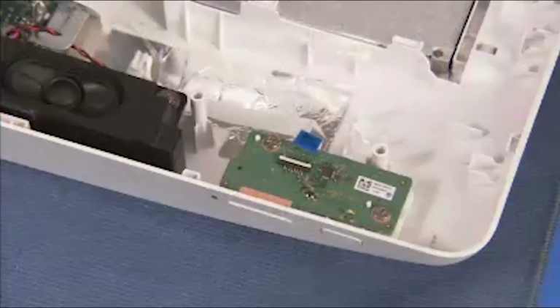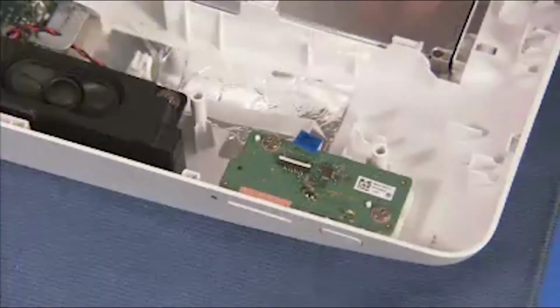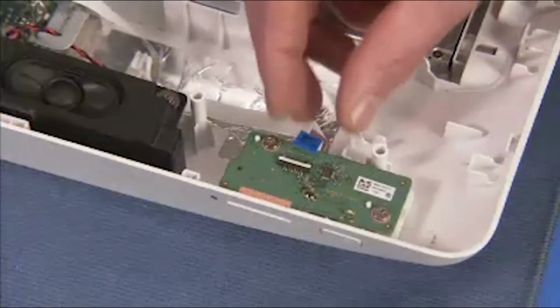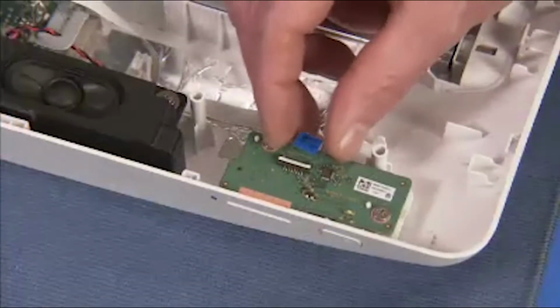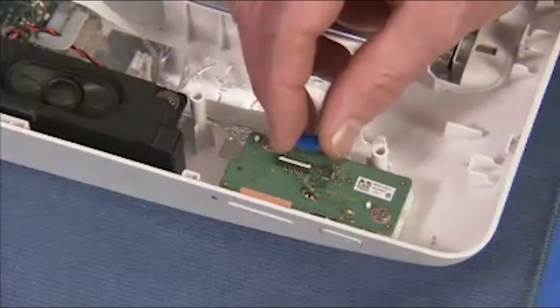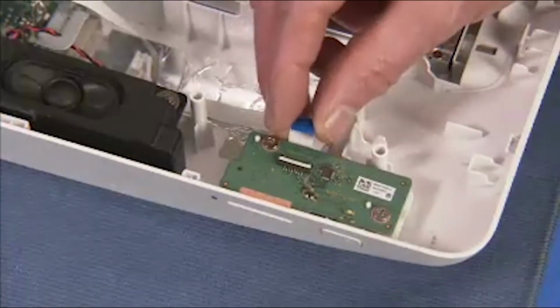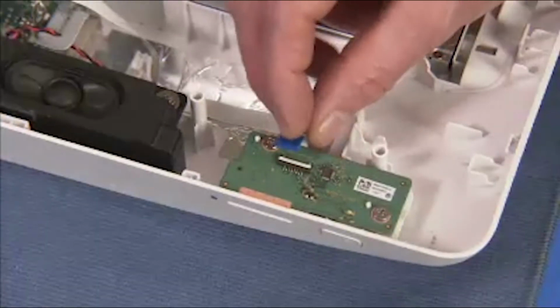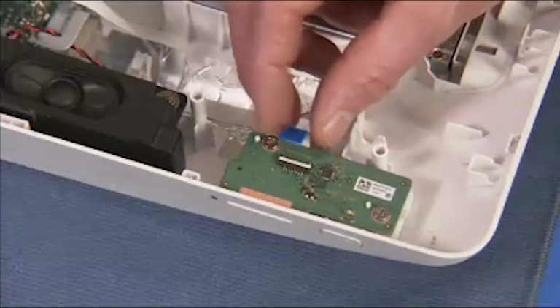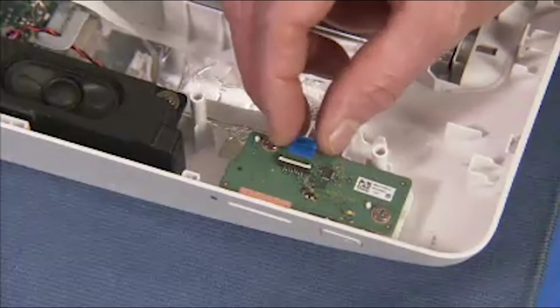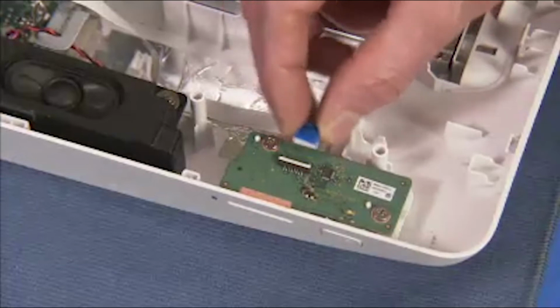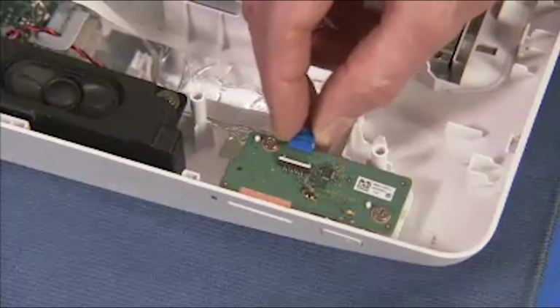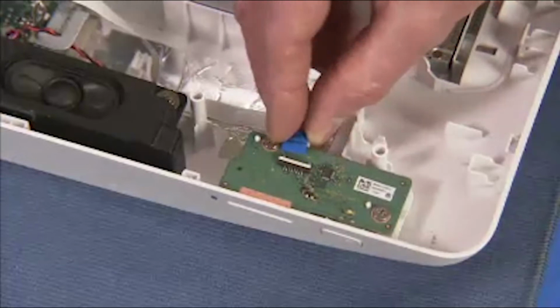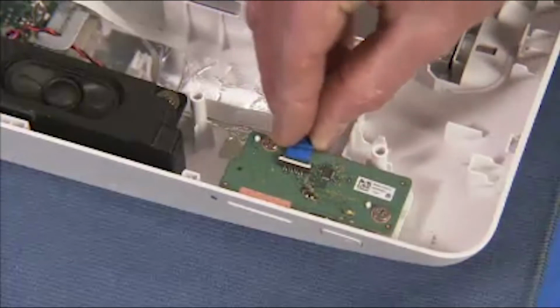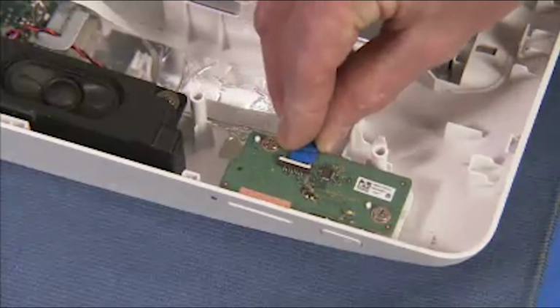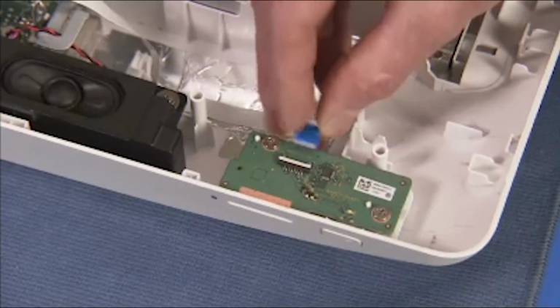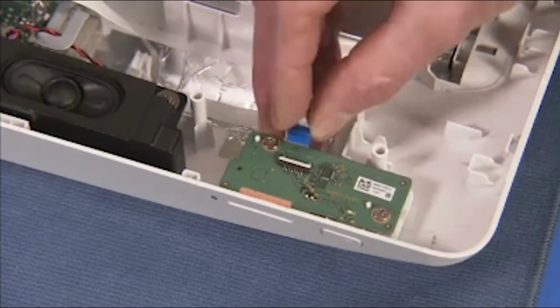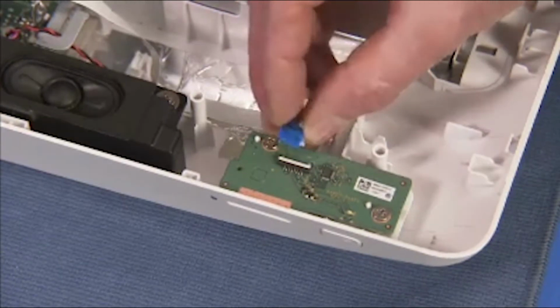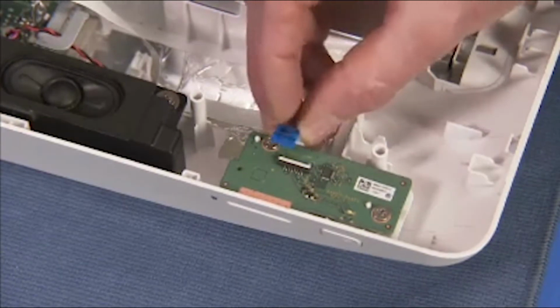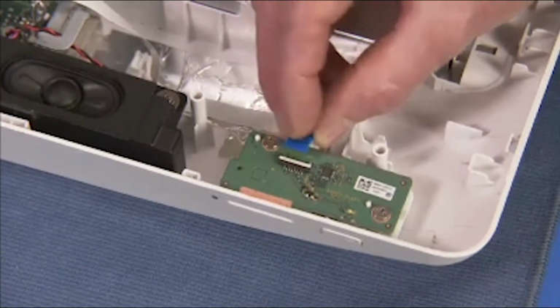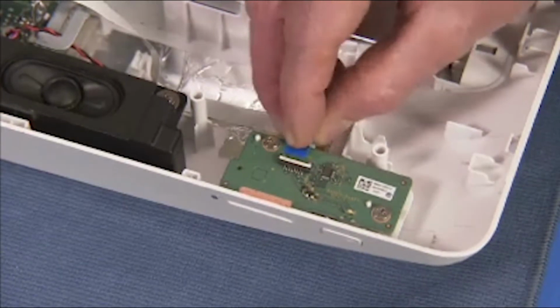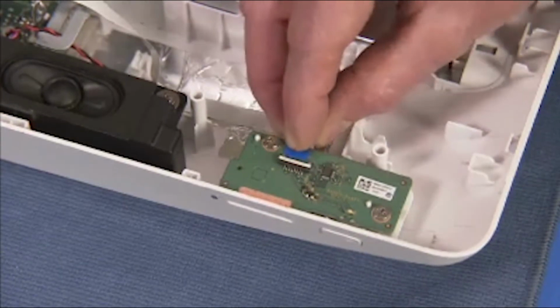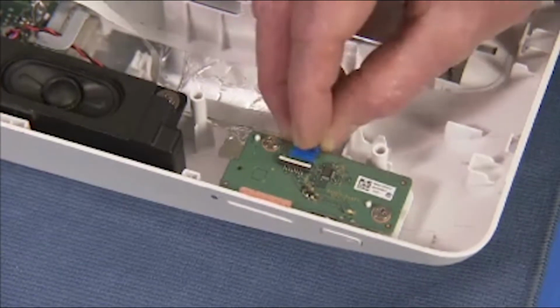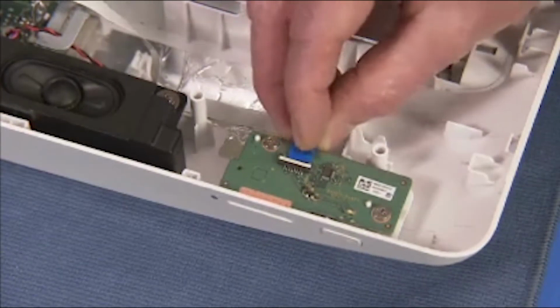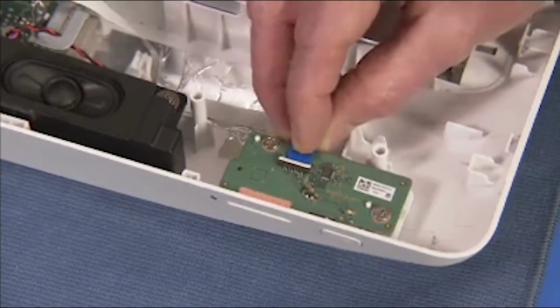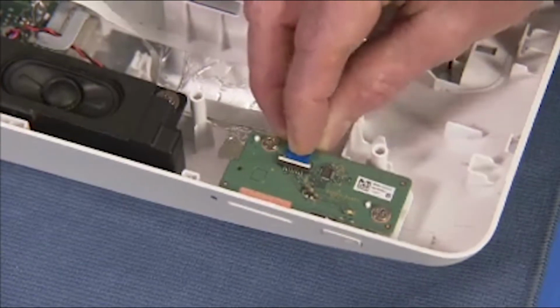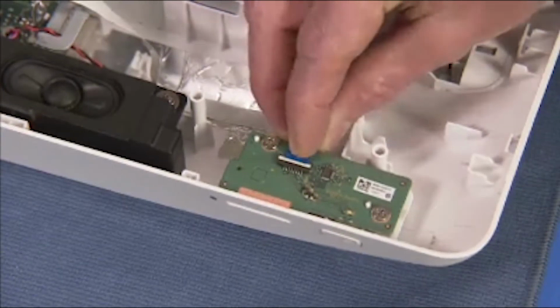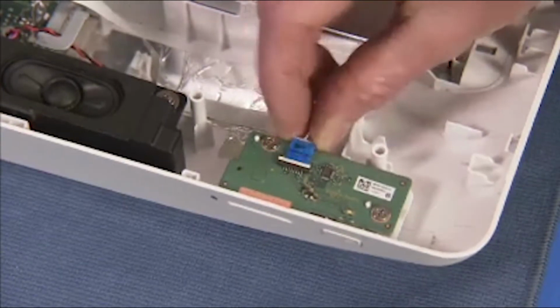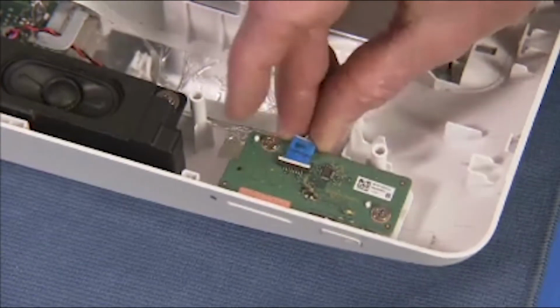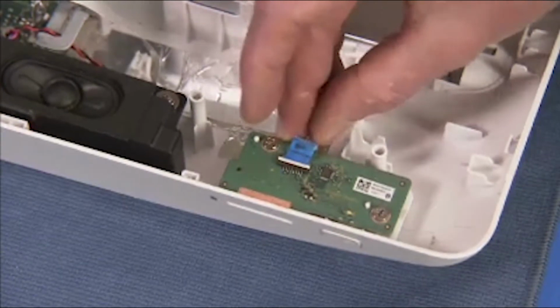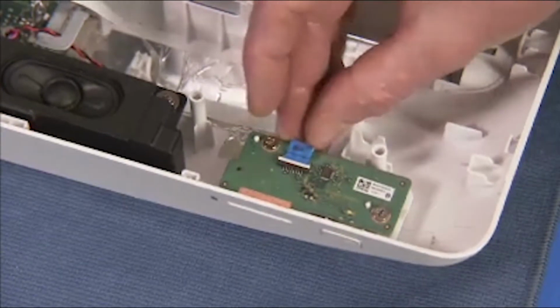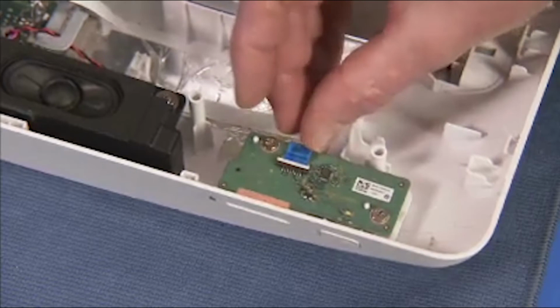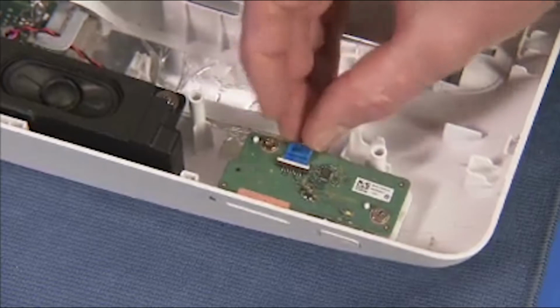Insert the flat ribbon connector into its socket on the board. Flip down the latch to secure the connector to the board.